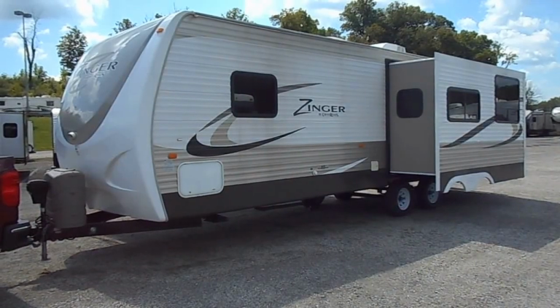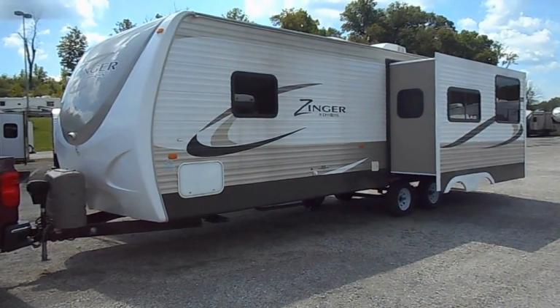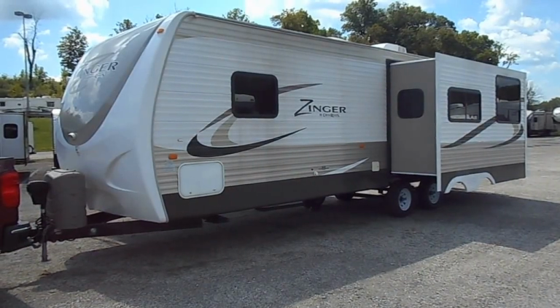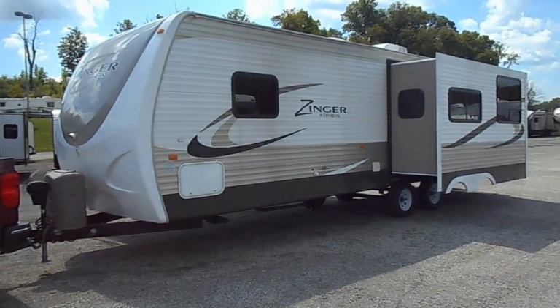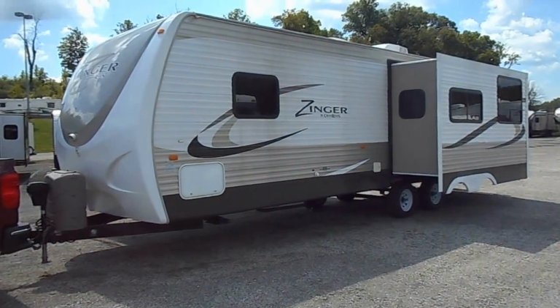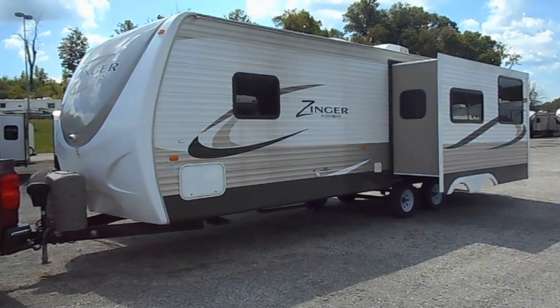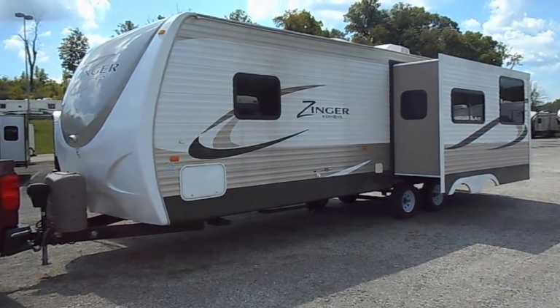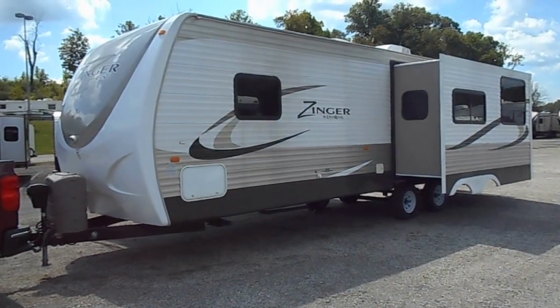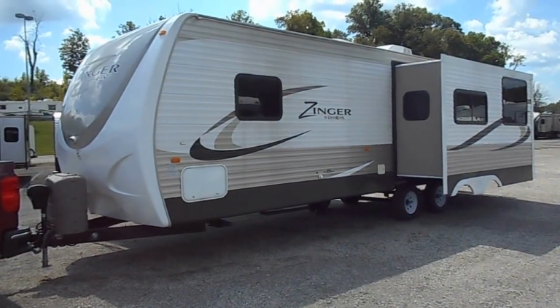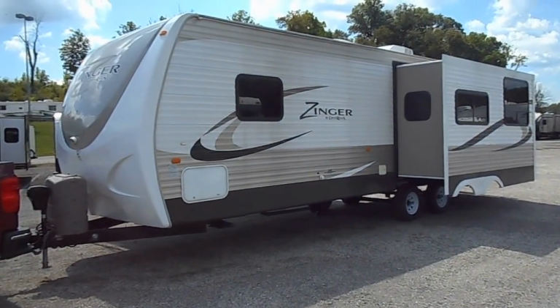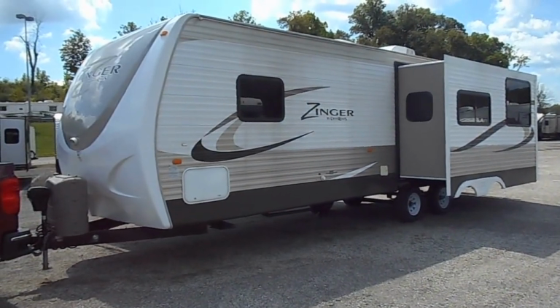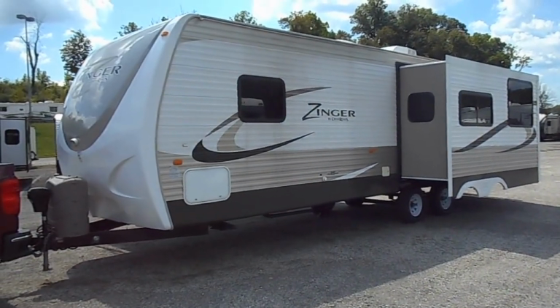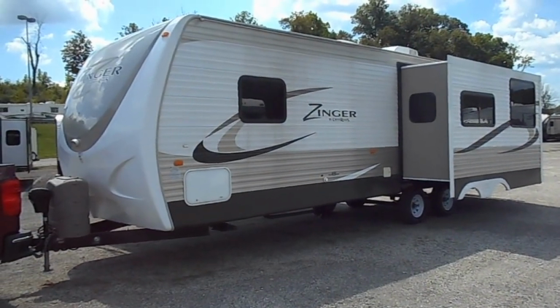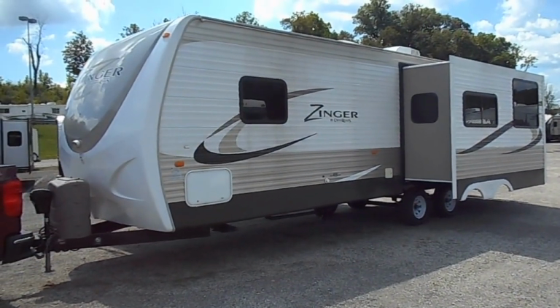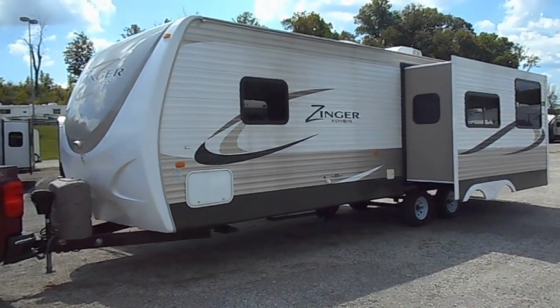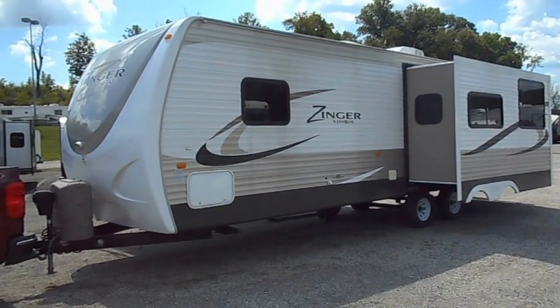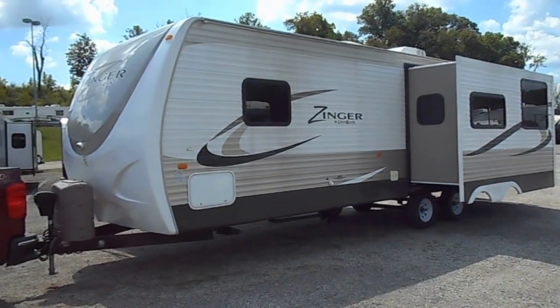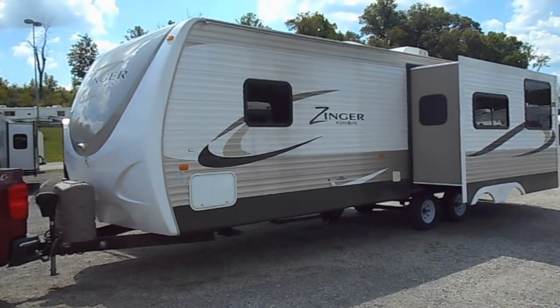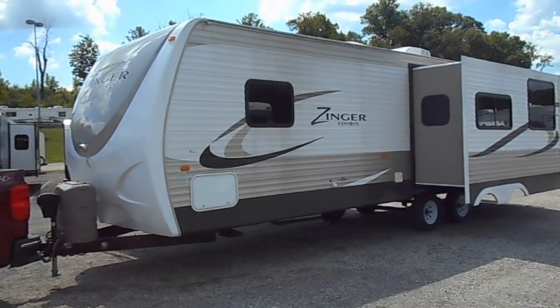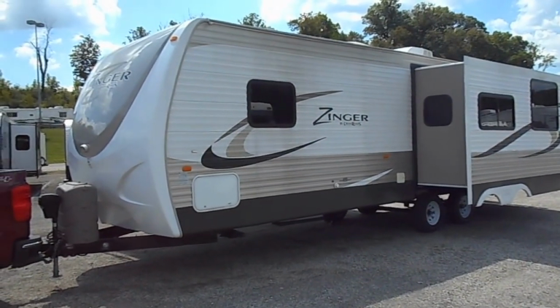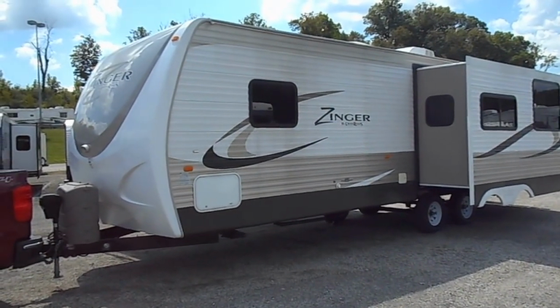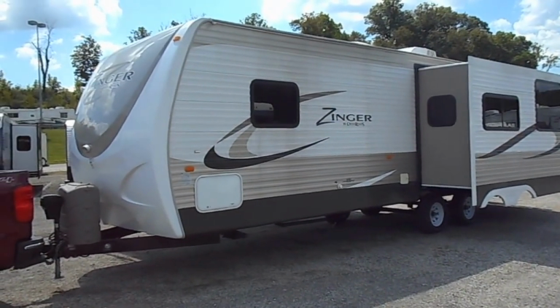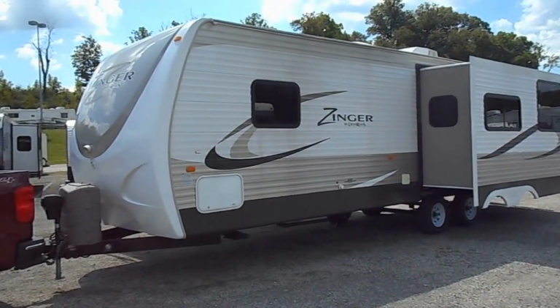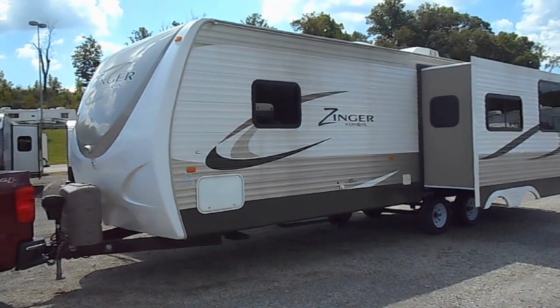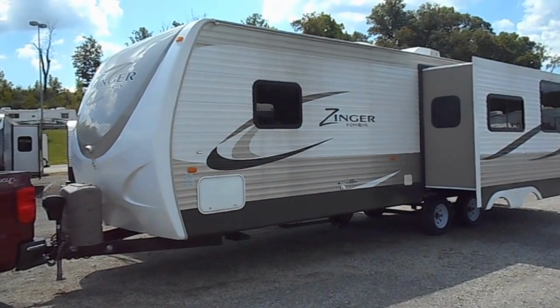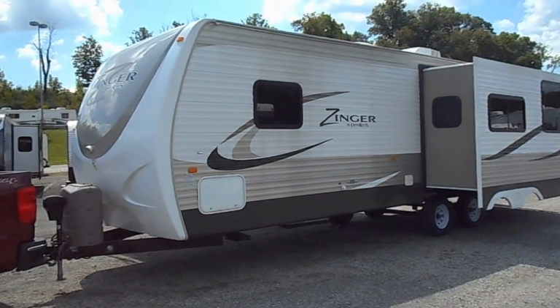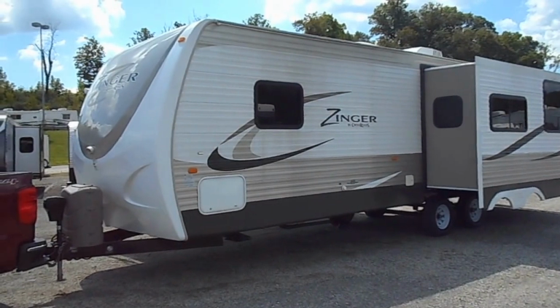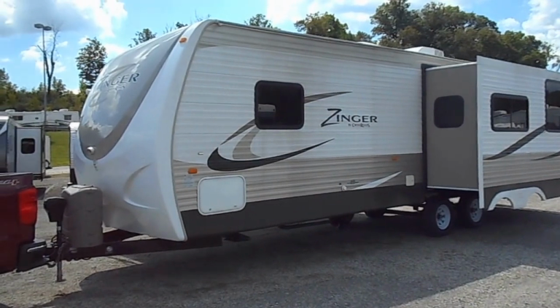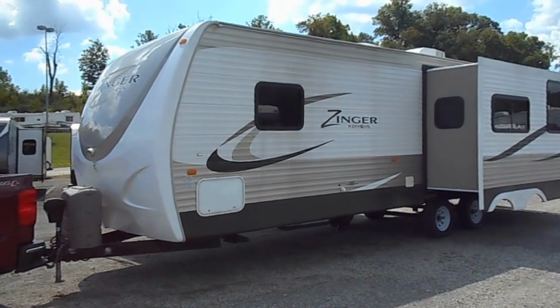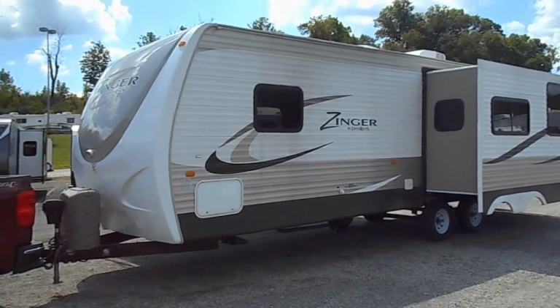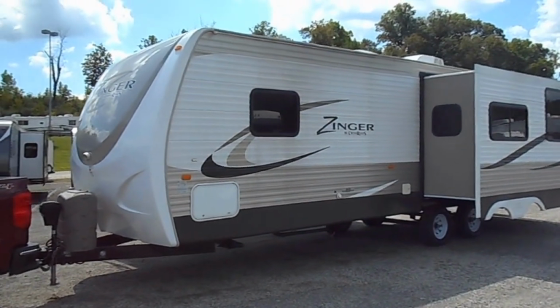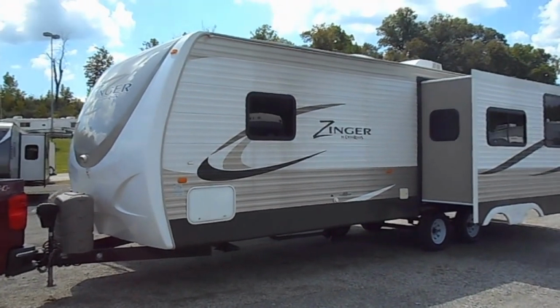Welcome to 4Zs RVs. Today what we have is a 2014 Crossroads Zinger 300RK.